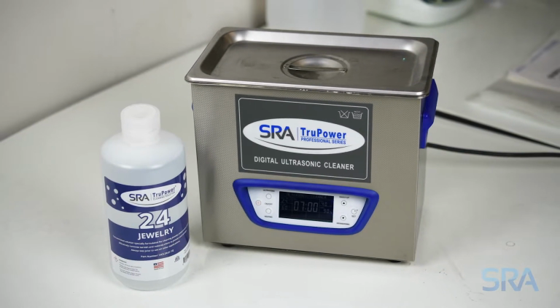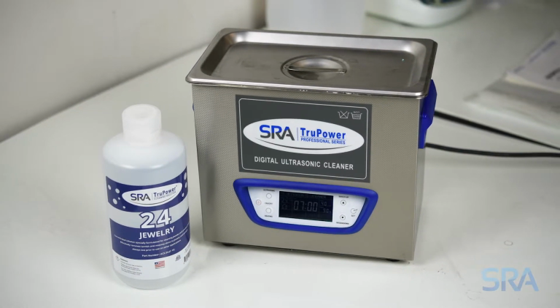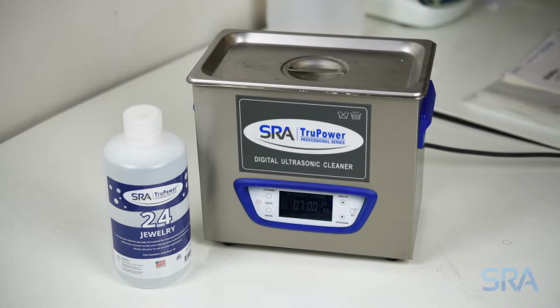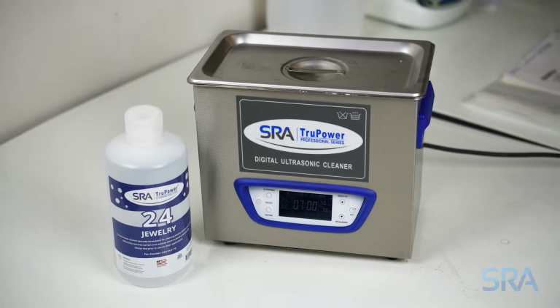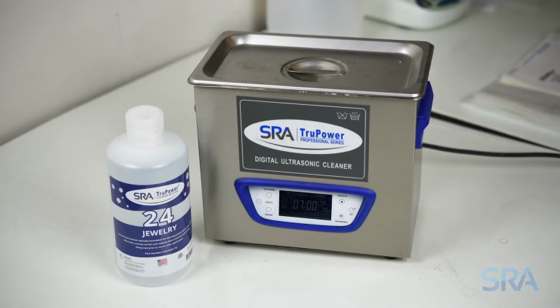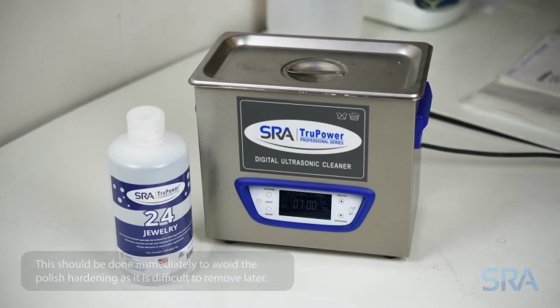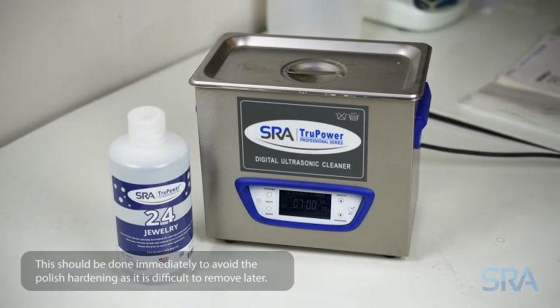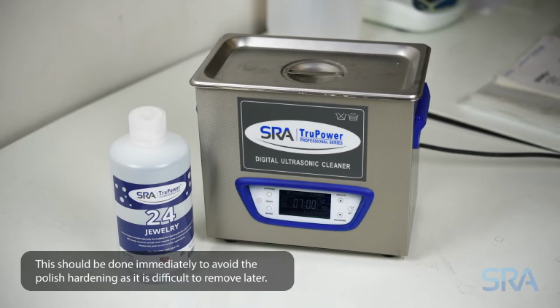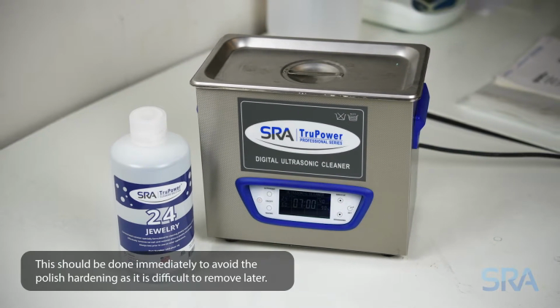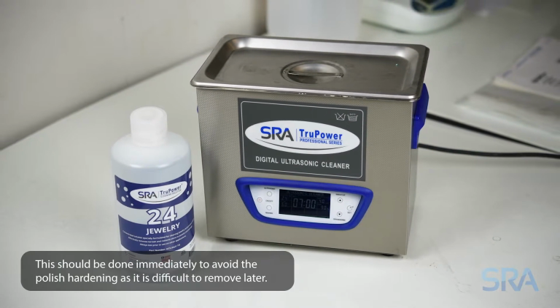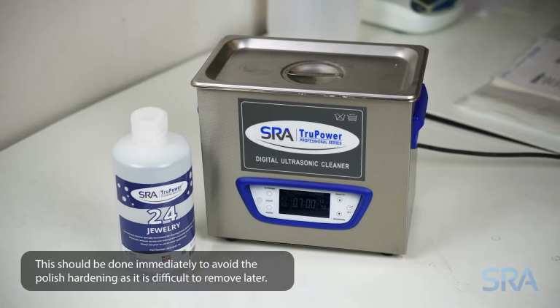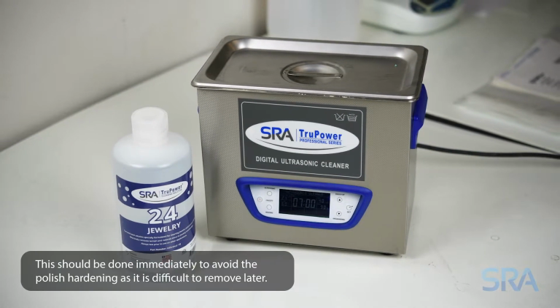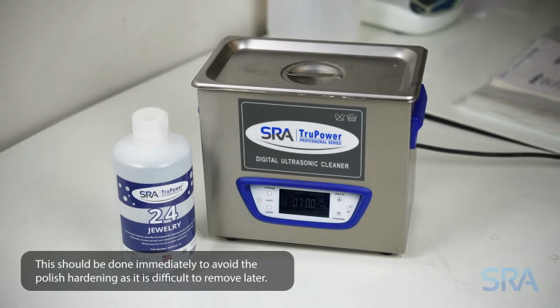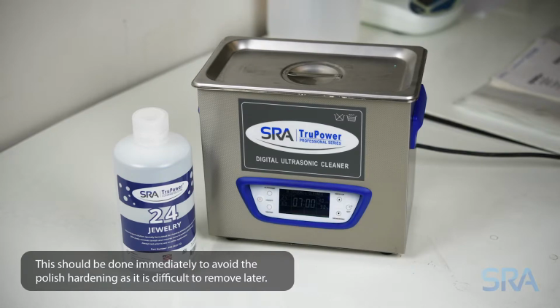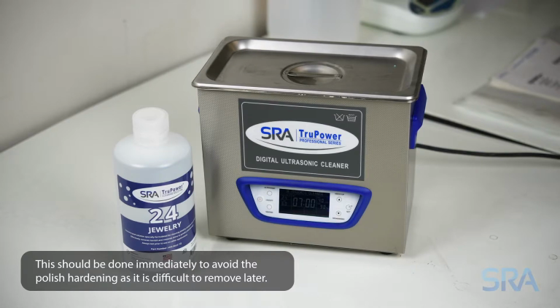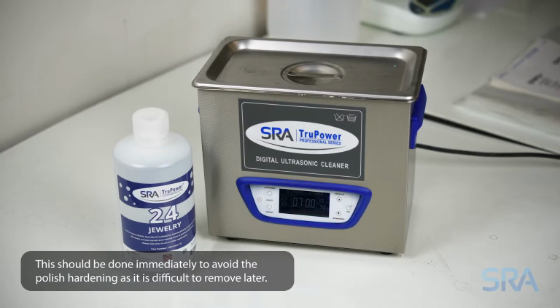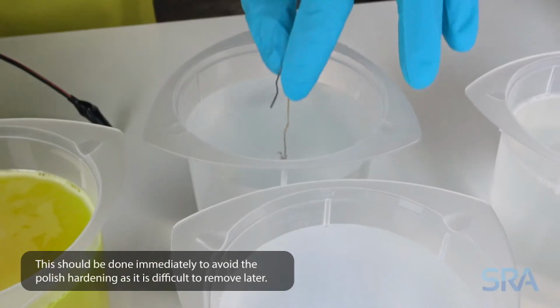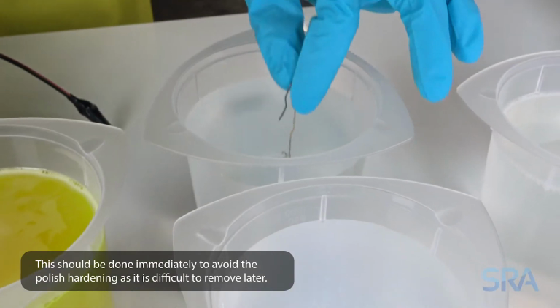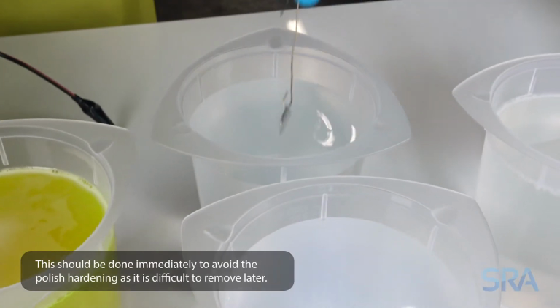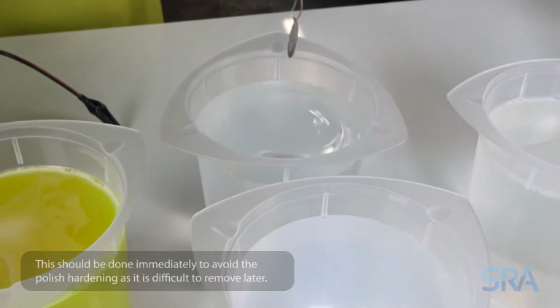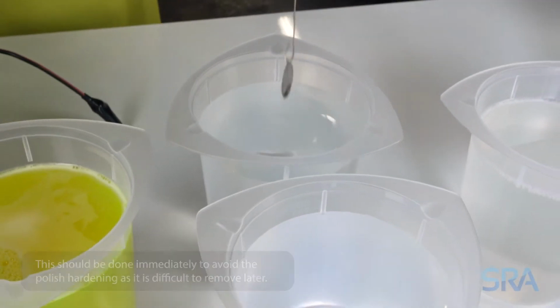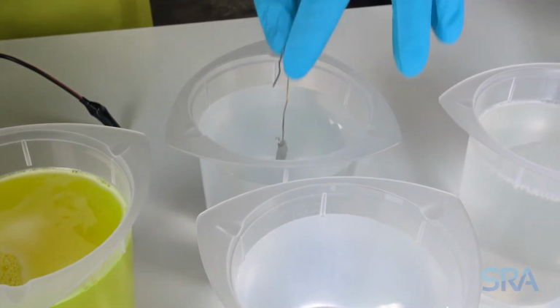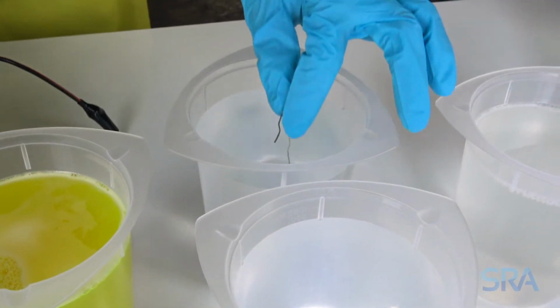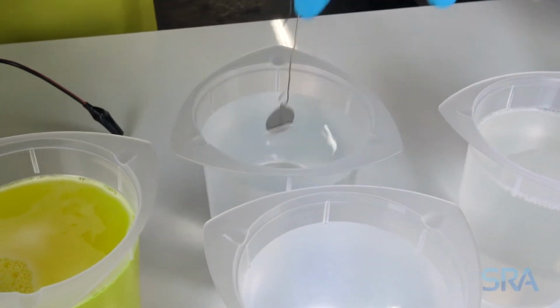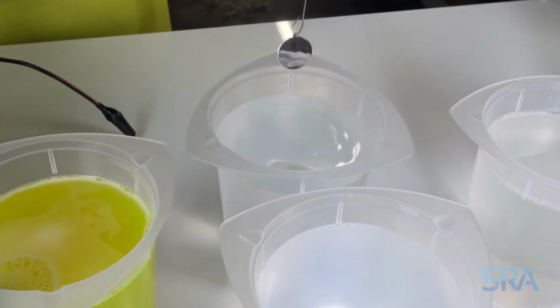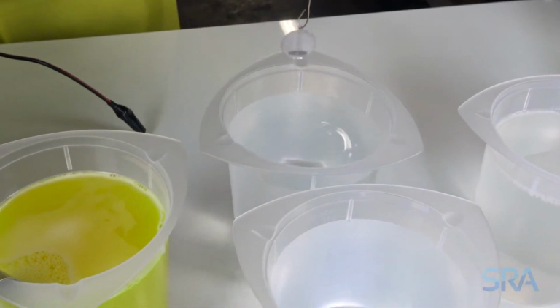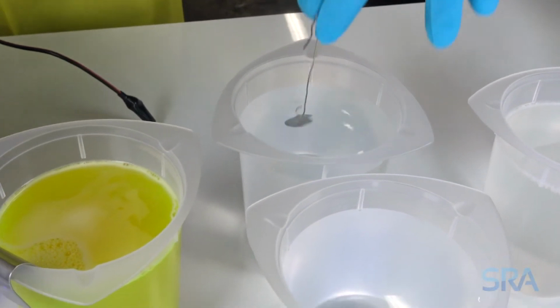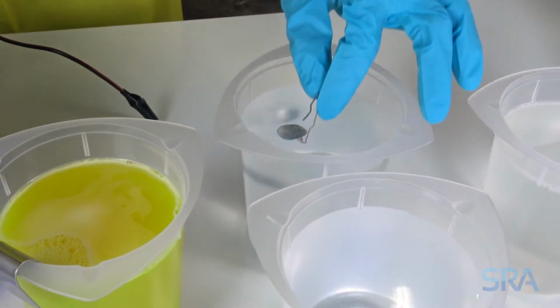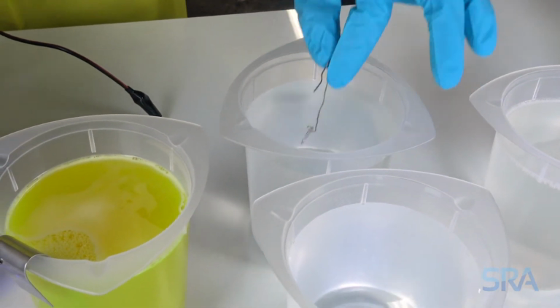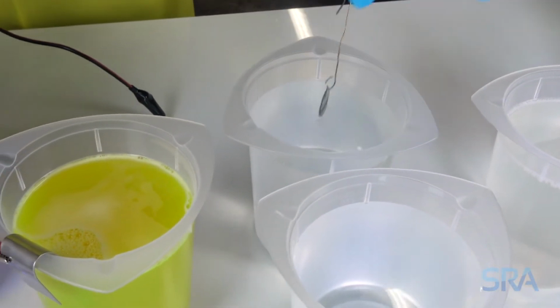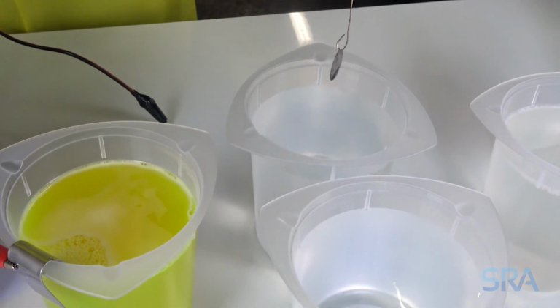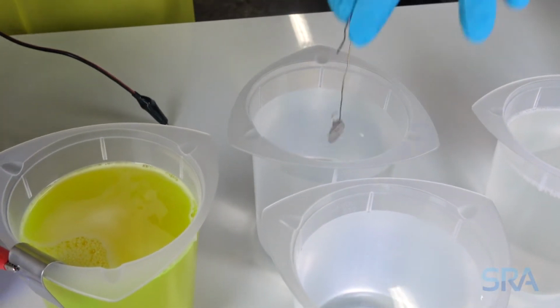For repair items or badly oxidized pieces, start with polishing and then cleaning in an ultrasonic cleaner. Once clean, rinse in distilled water. For new items, you can usually go straight to the electro cleaner.